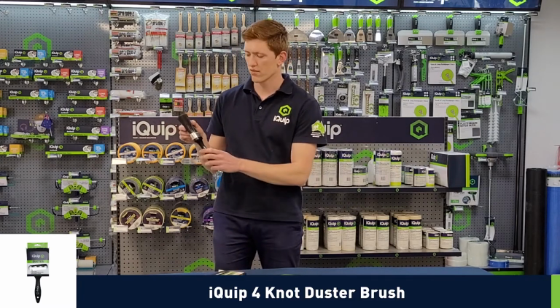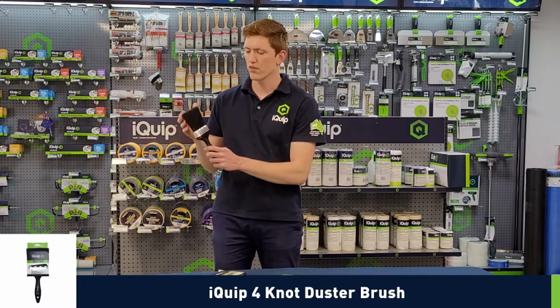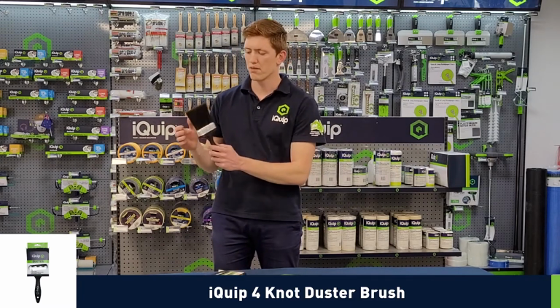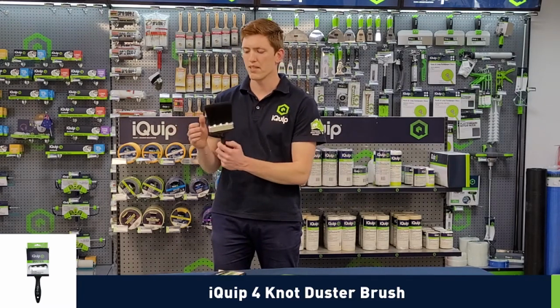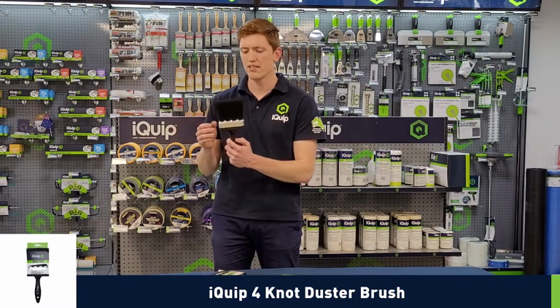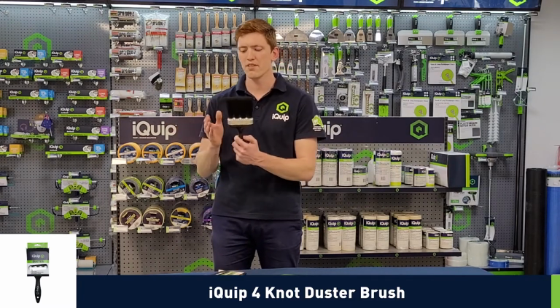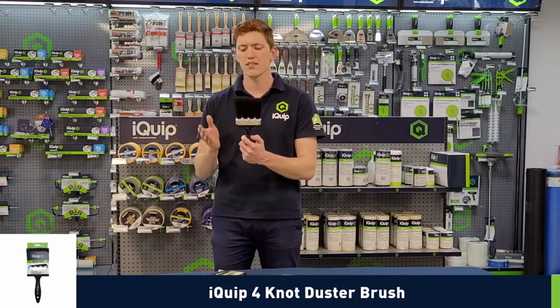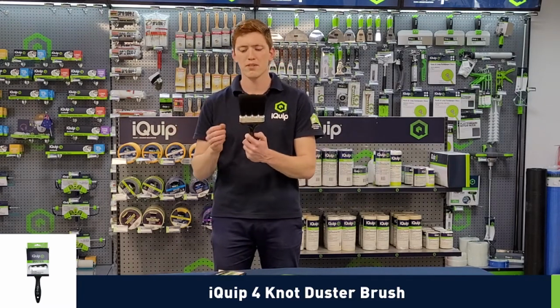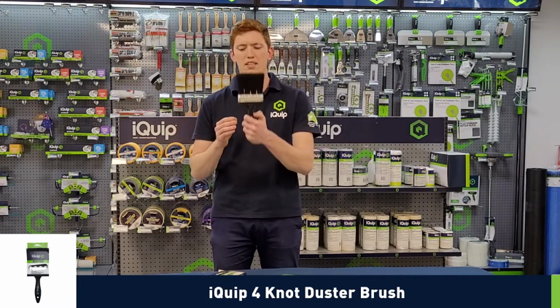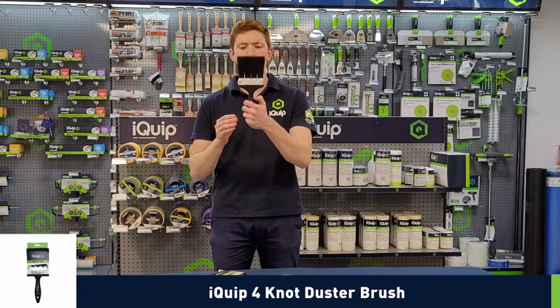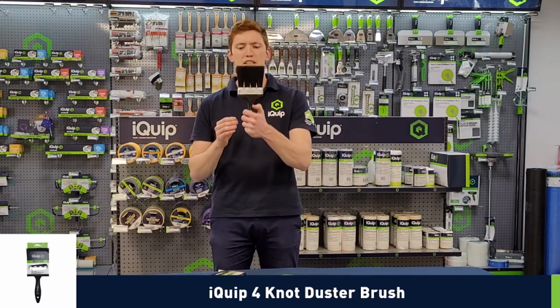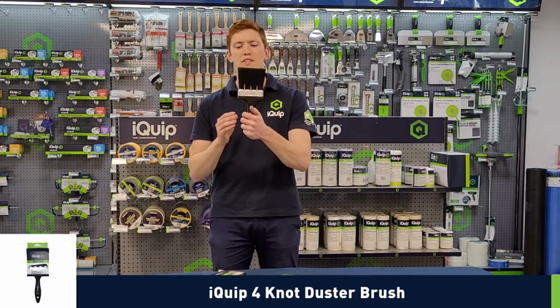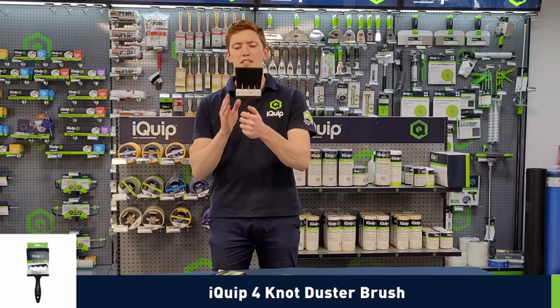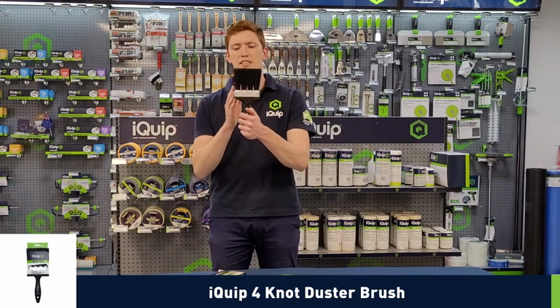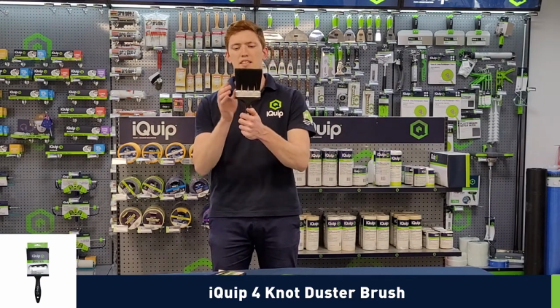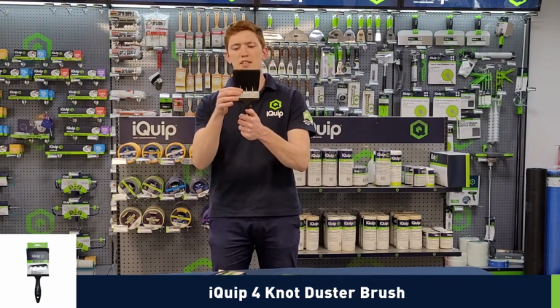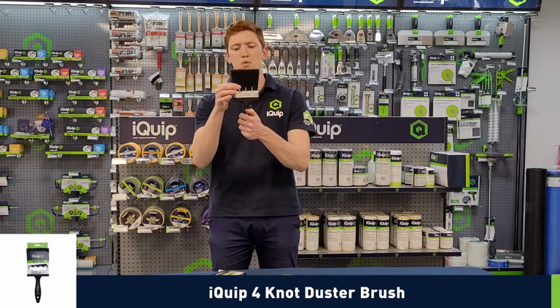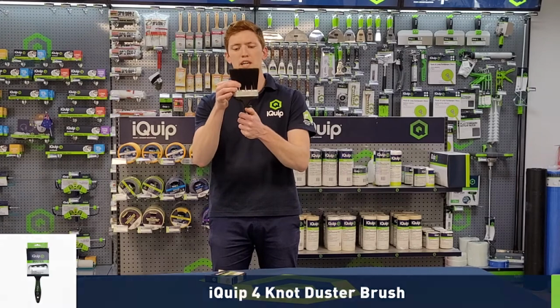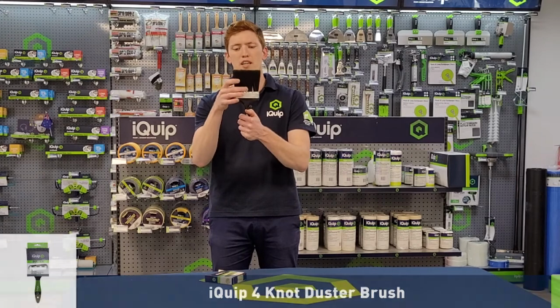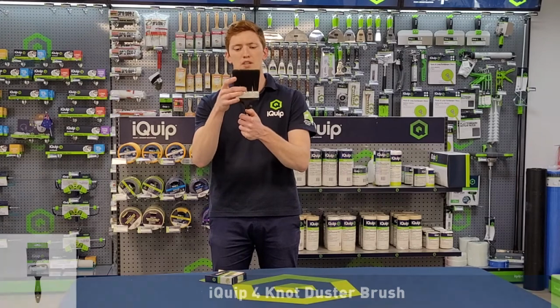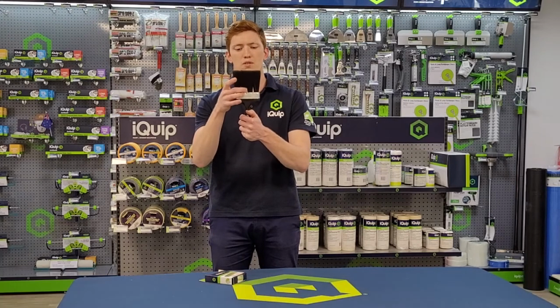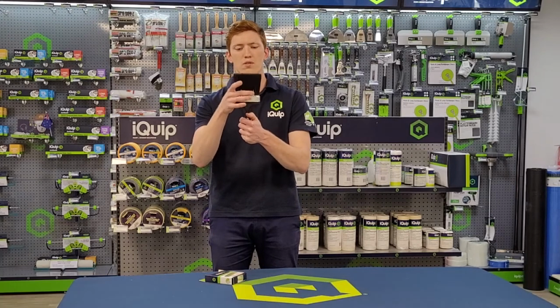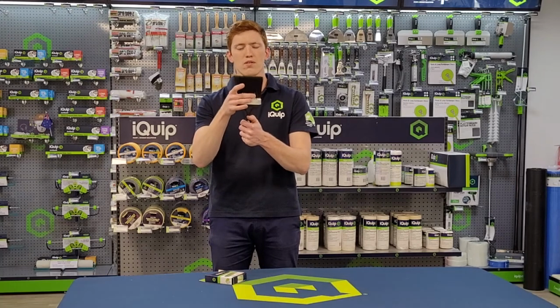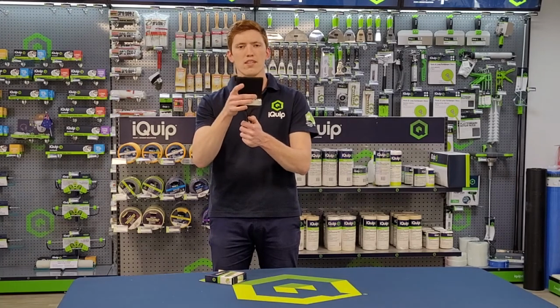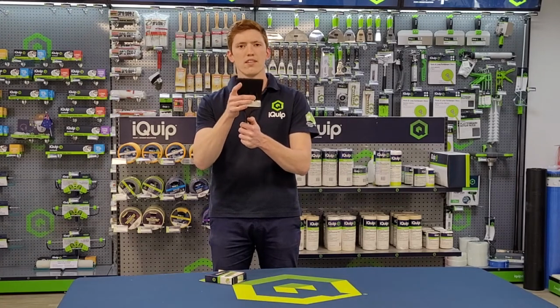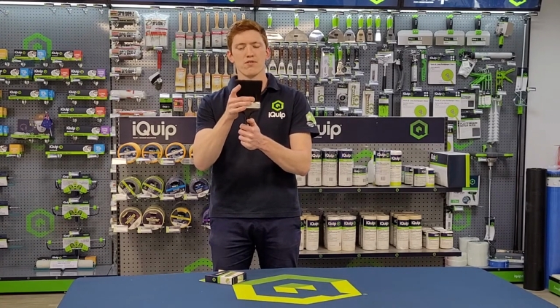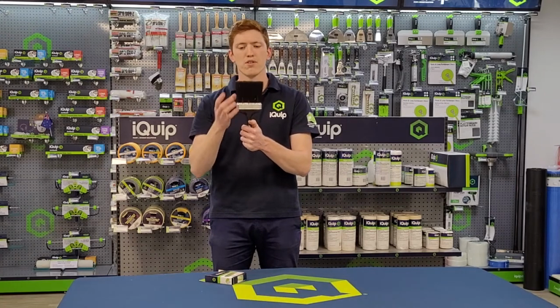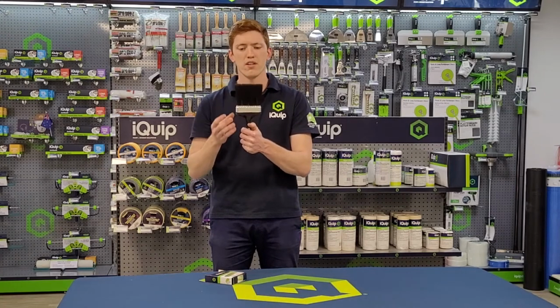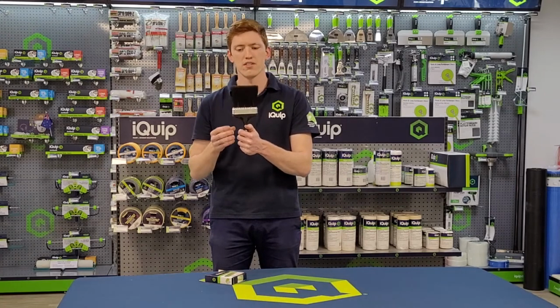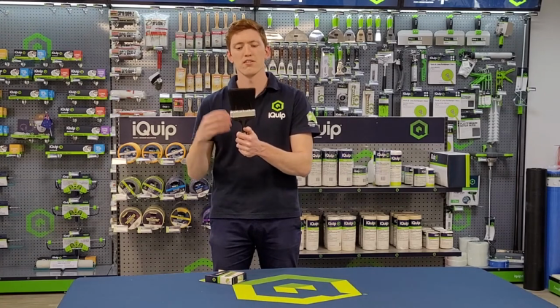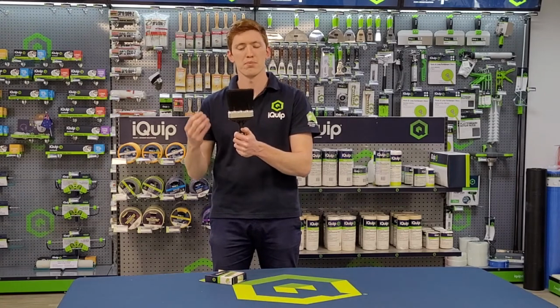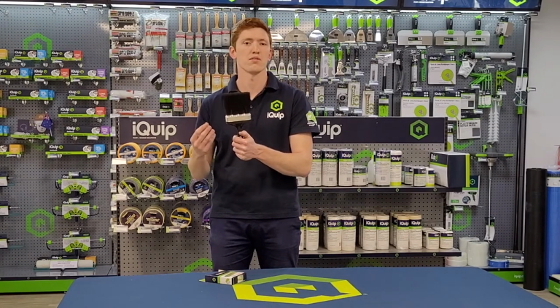The four knot means very simply you can visually see there's one, two, three, four knots of bristle.